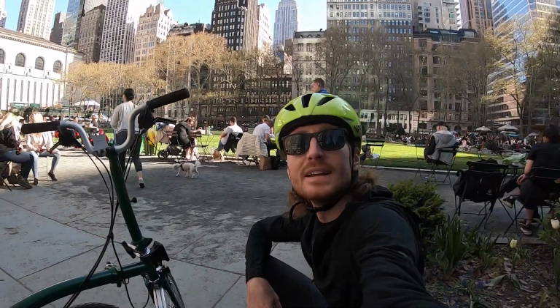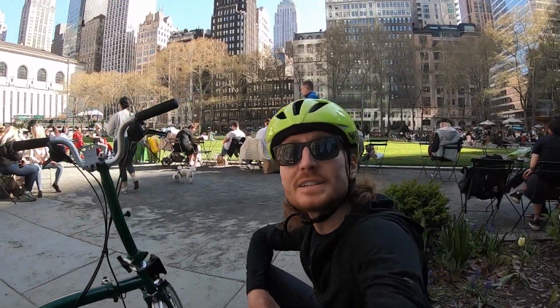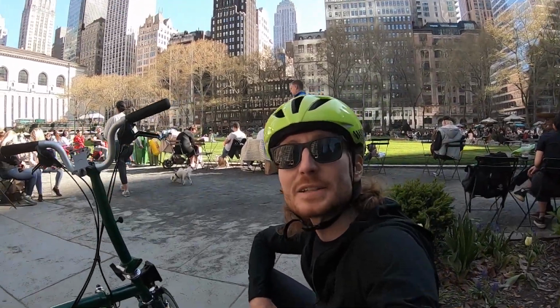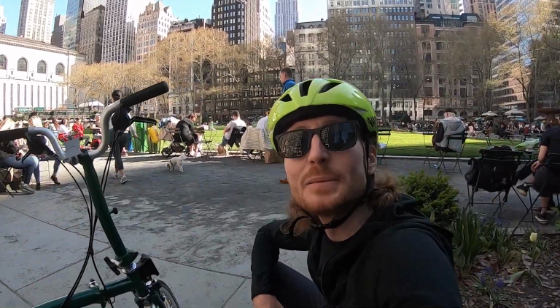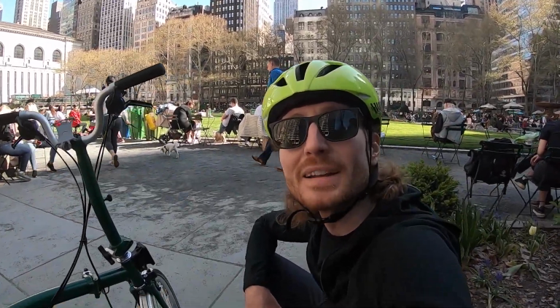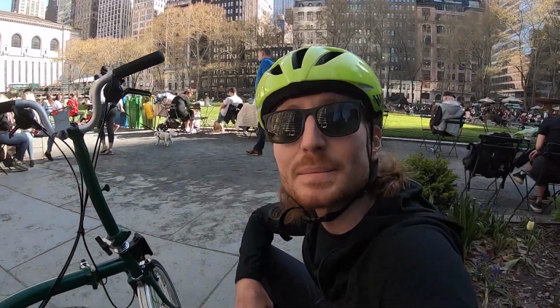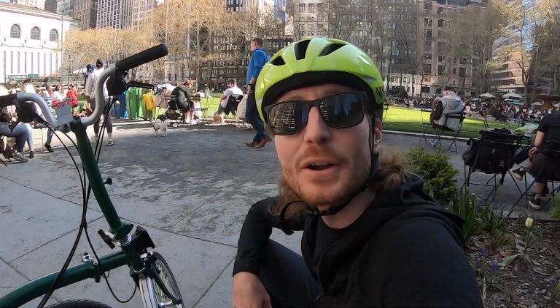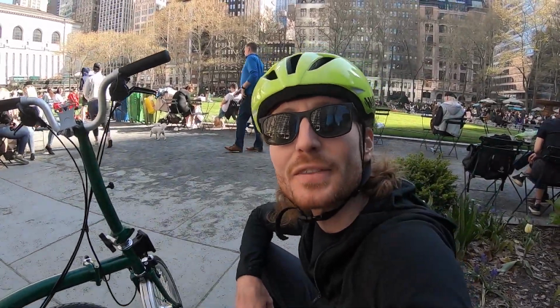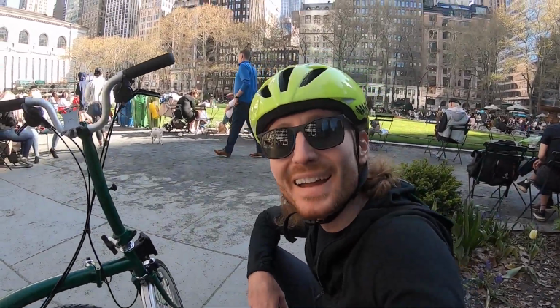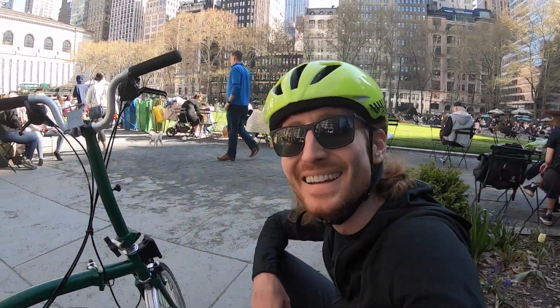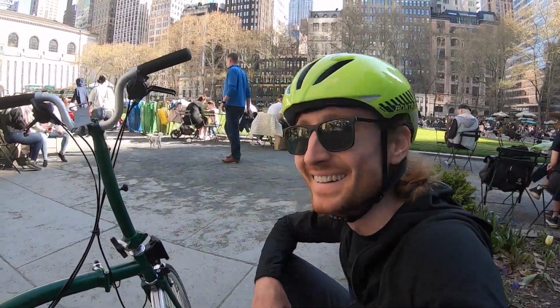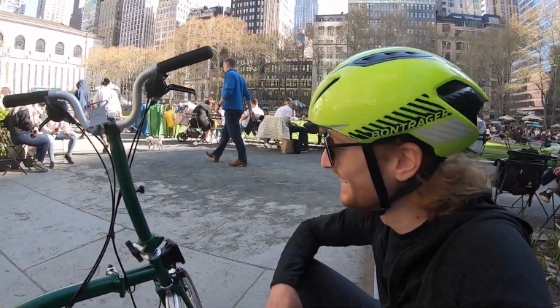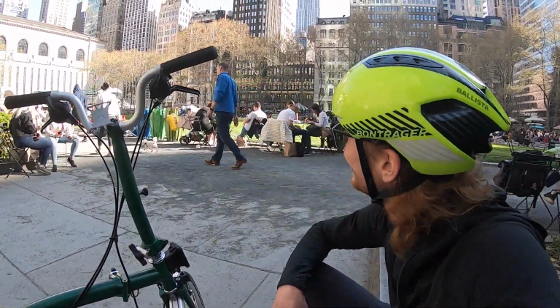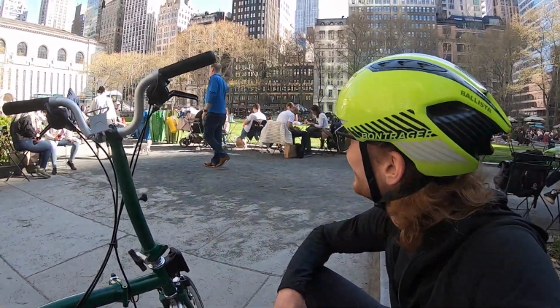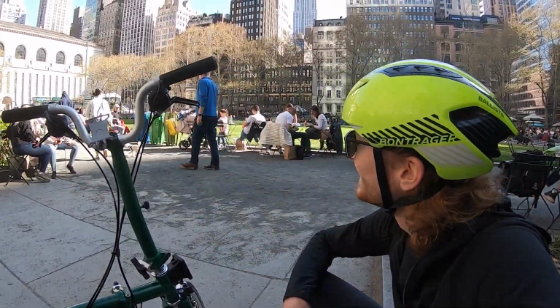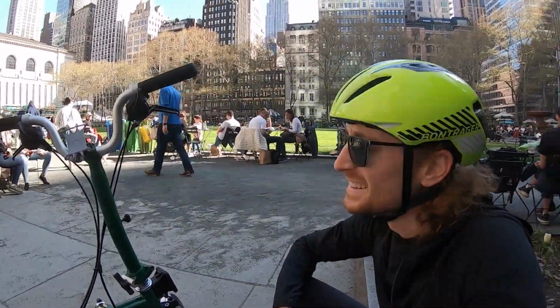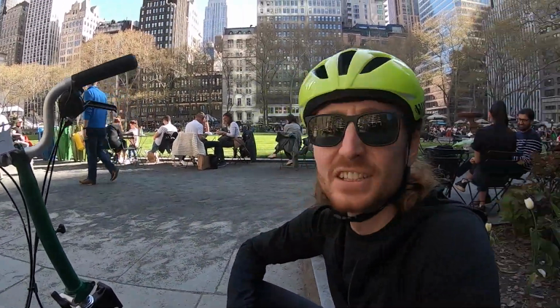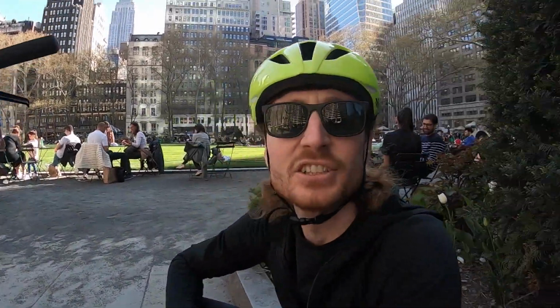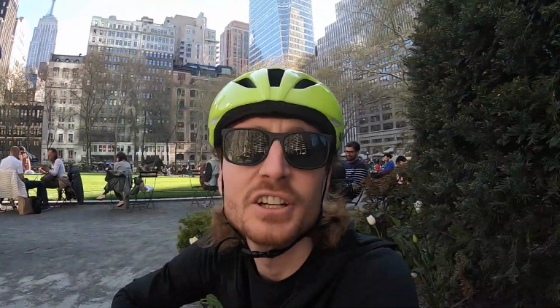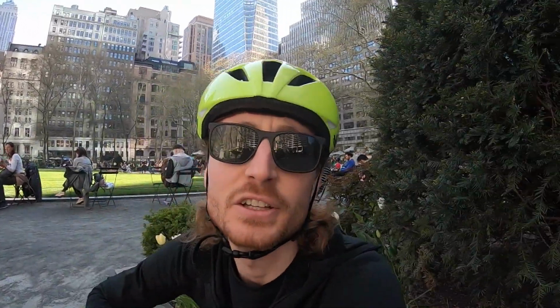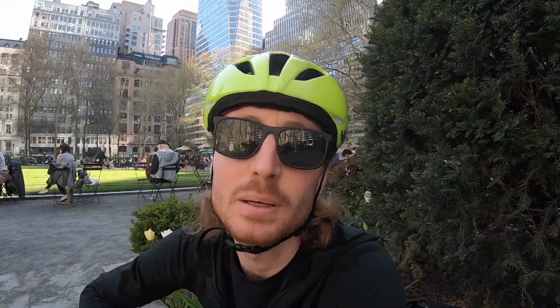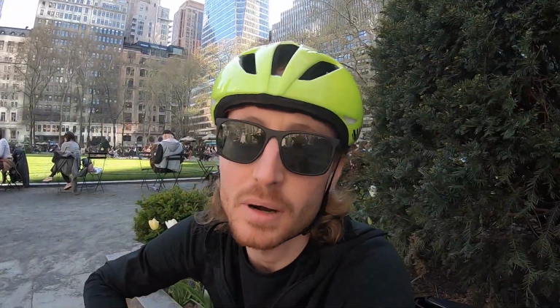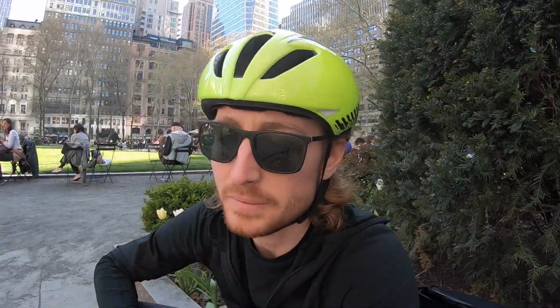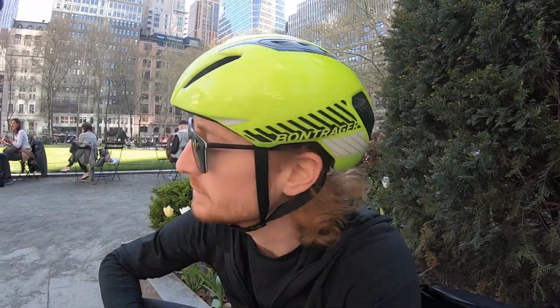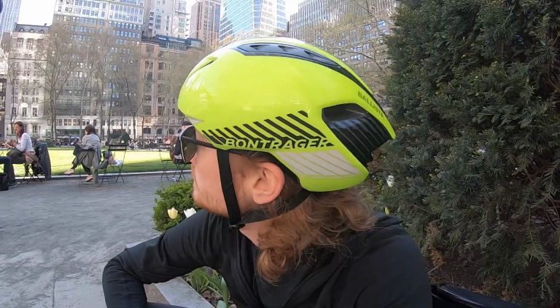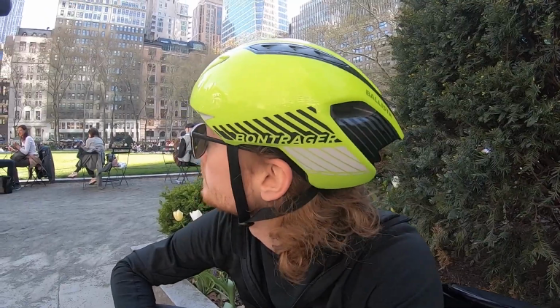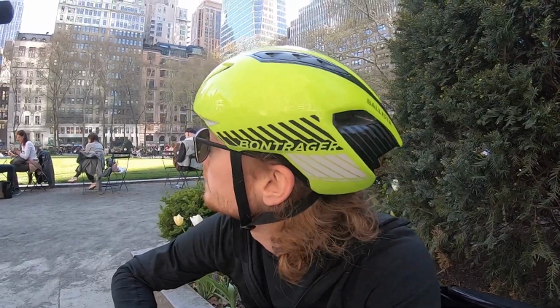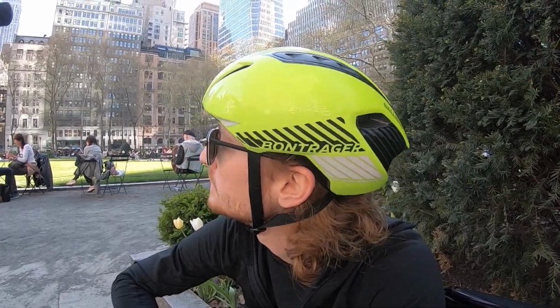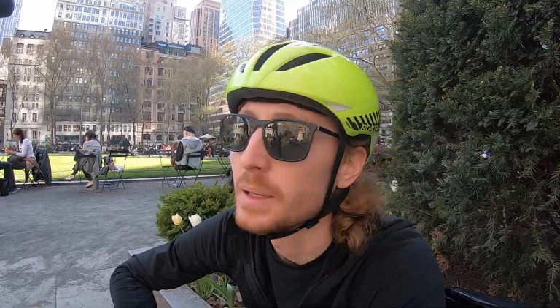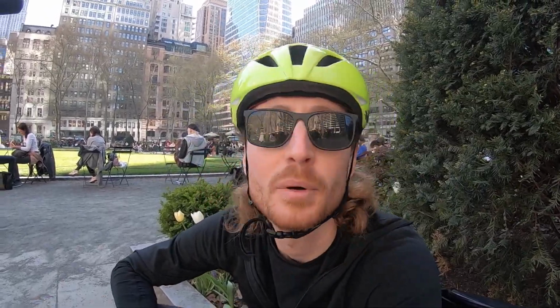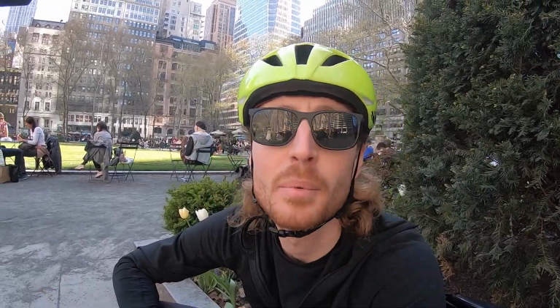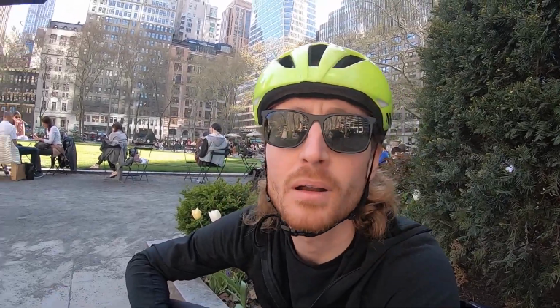This is a good way to spend Earth Day — cruising on the green Brompton in Bryant Park.